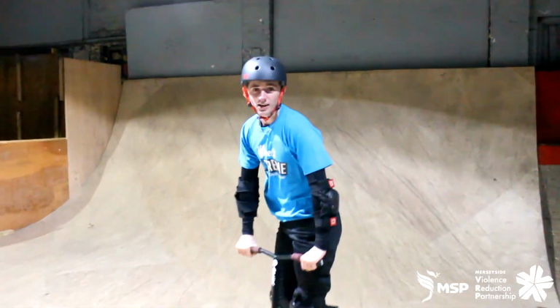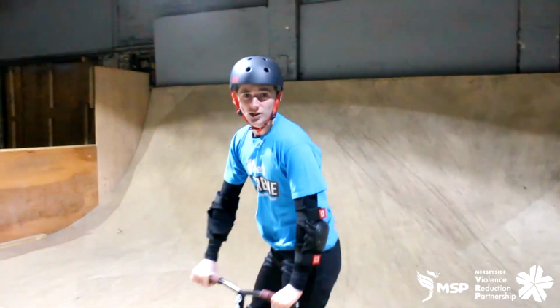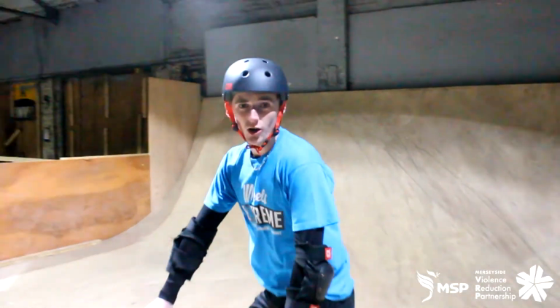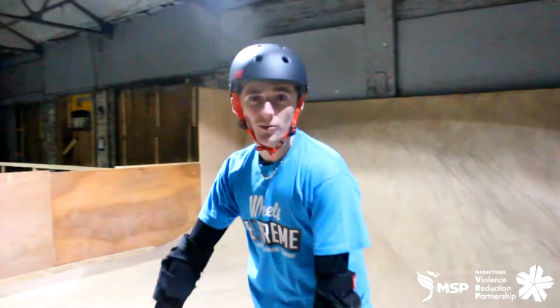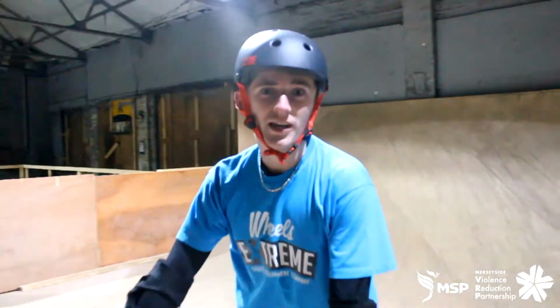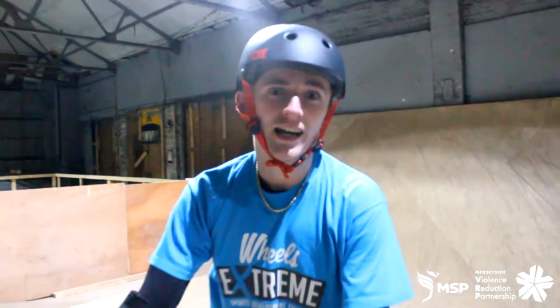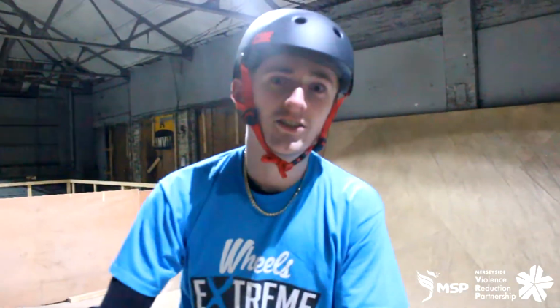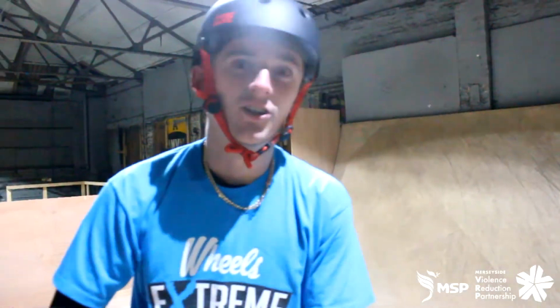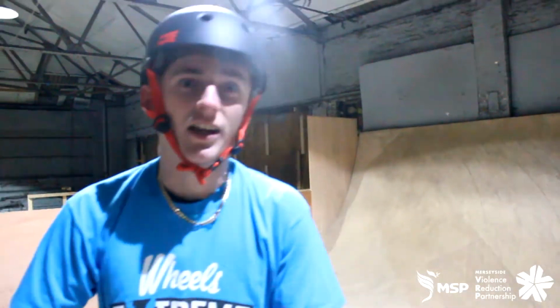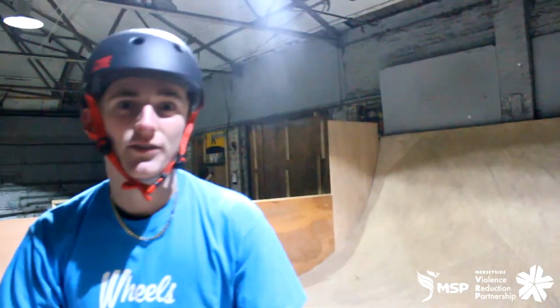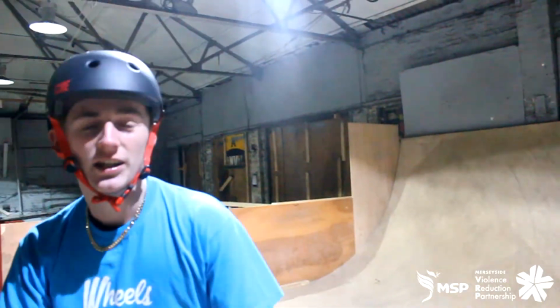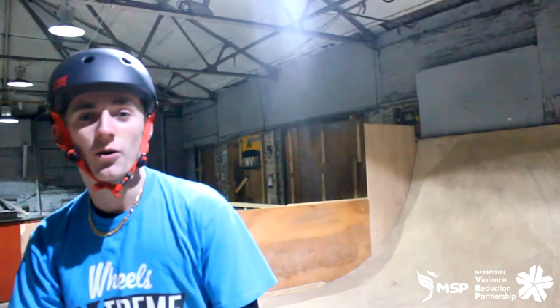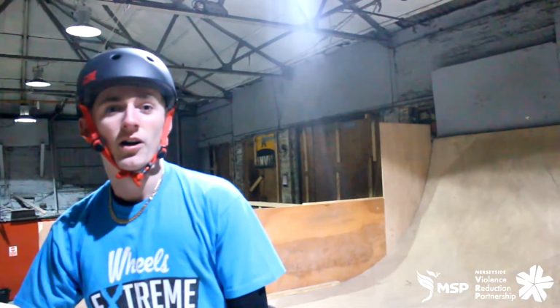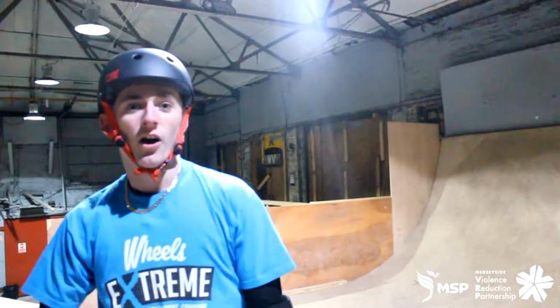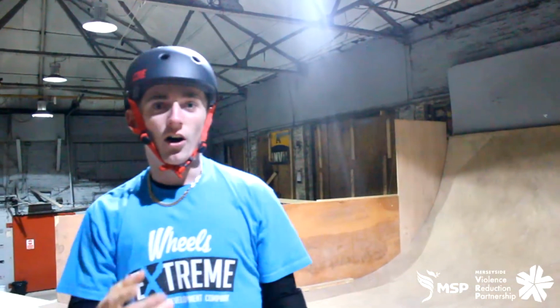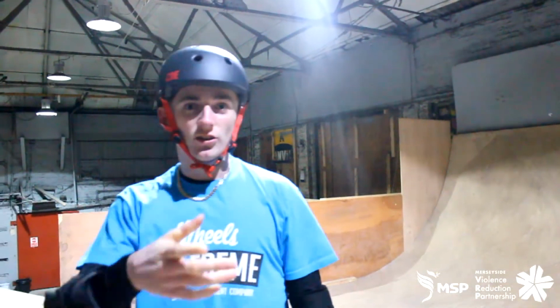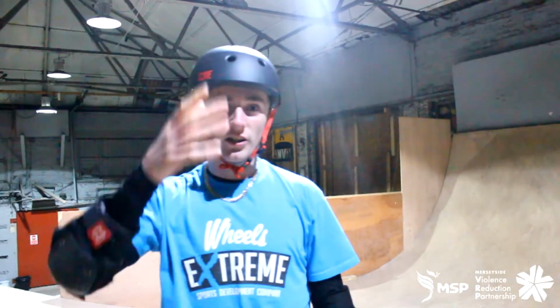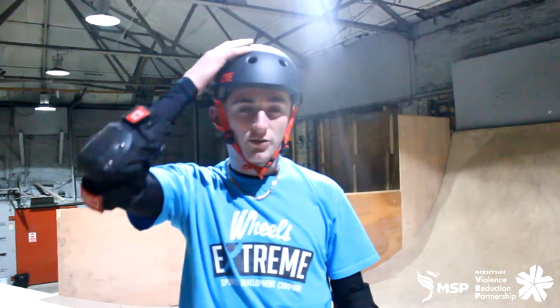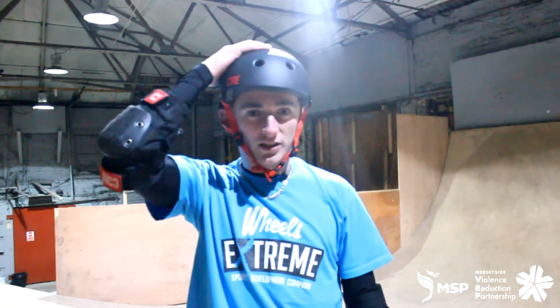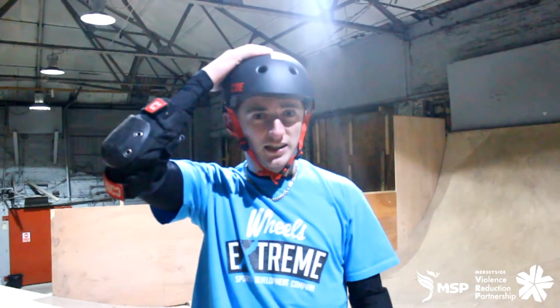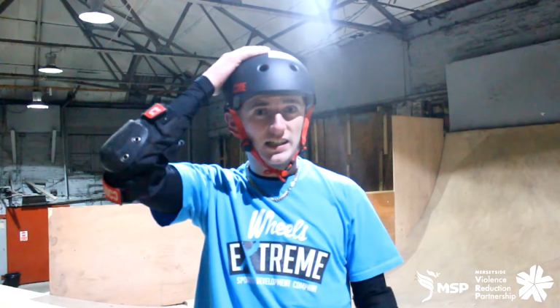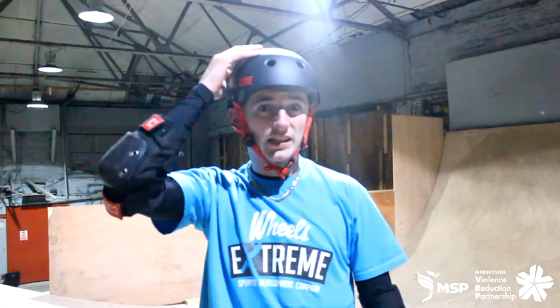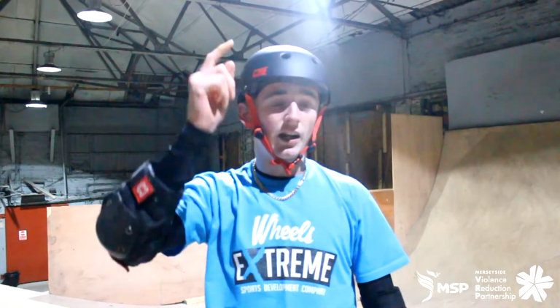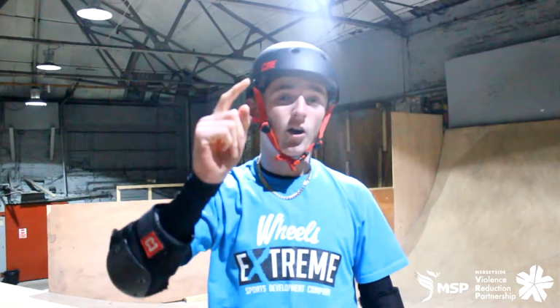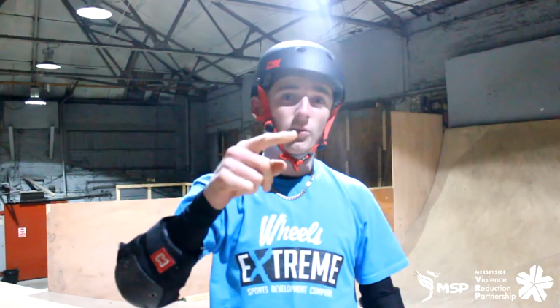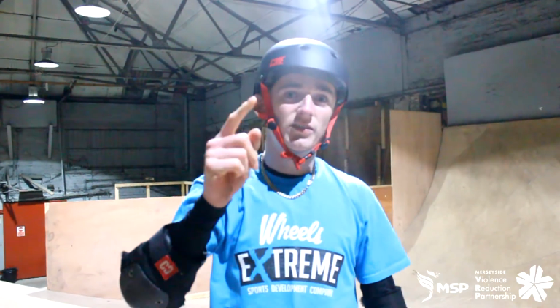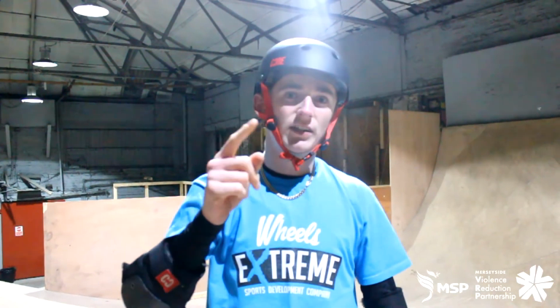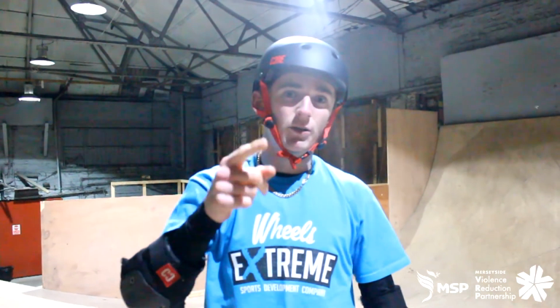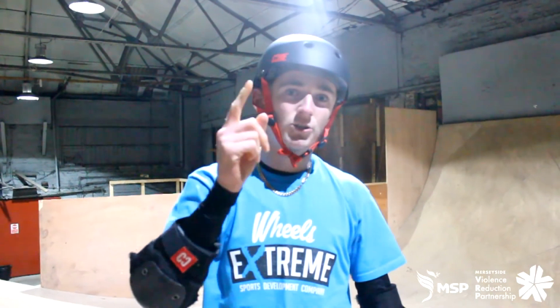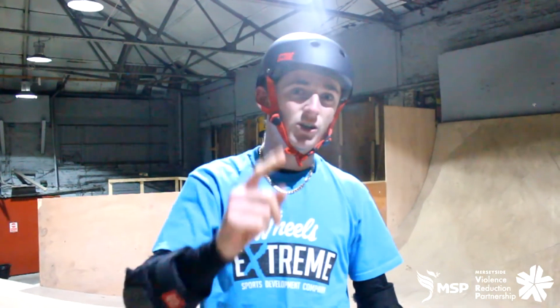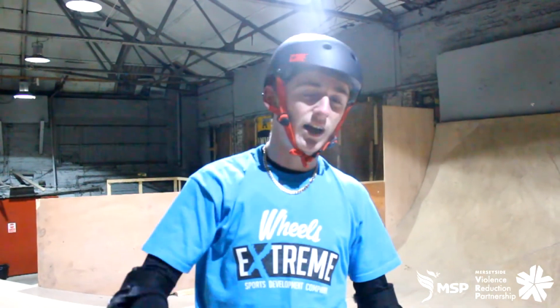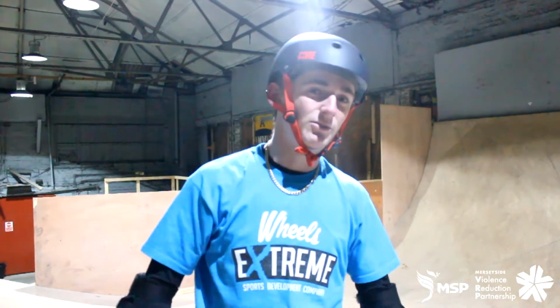I hope you guys enjoyed that video on learning 360s and I hope this video taught you how to do it.